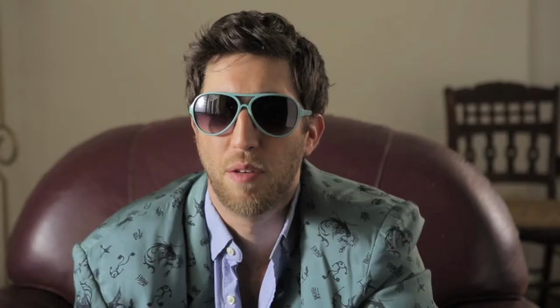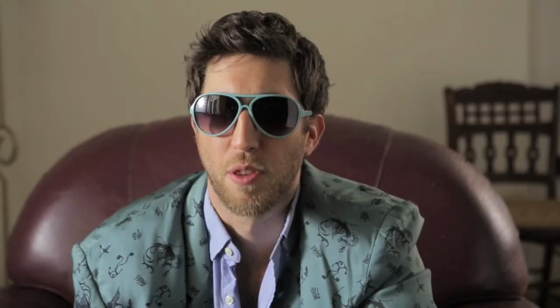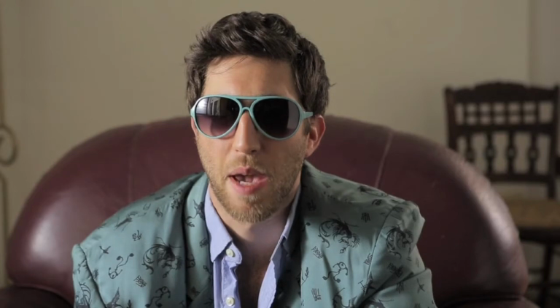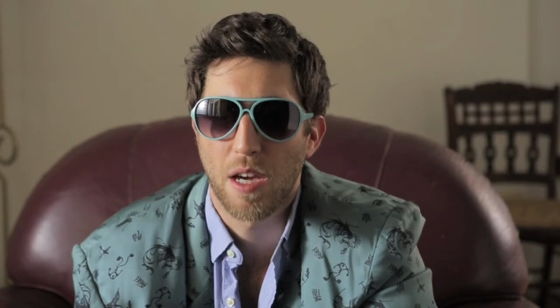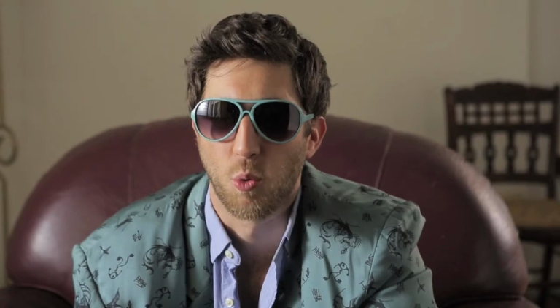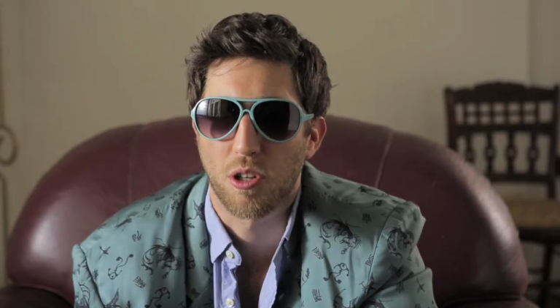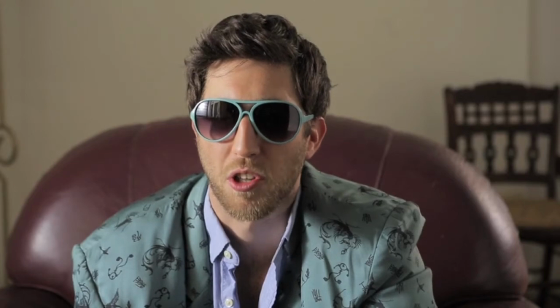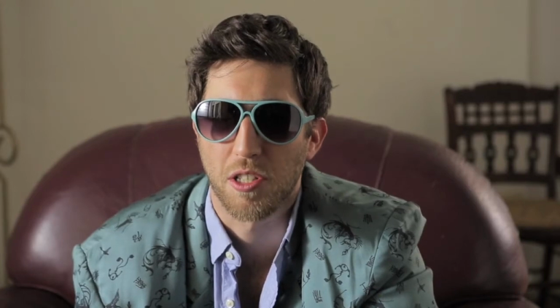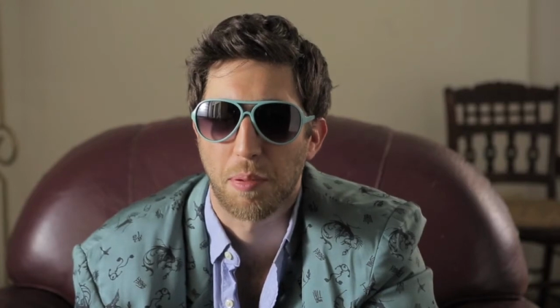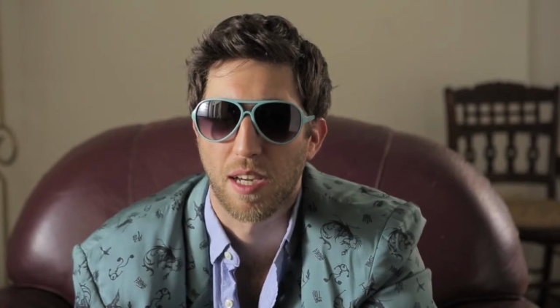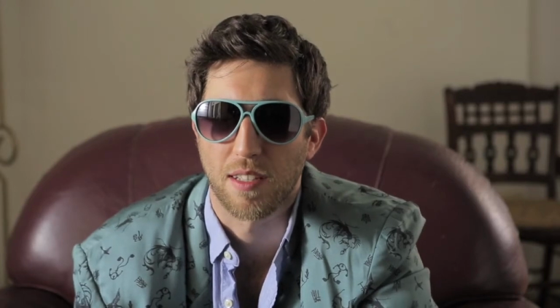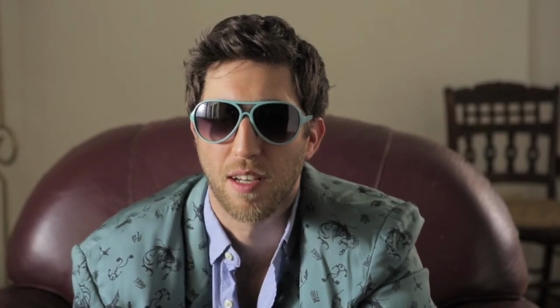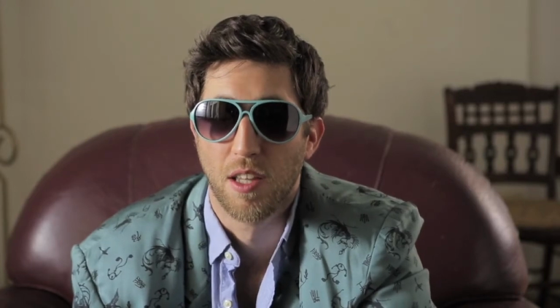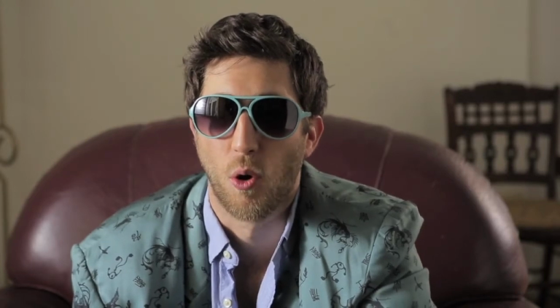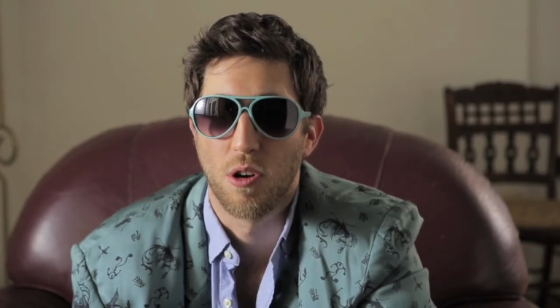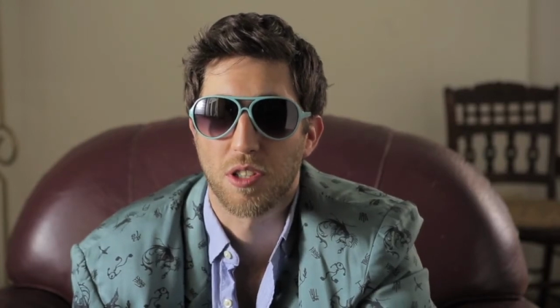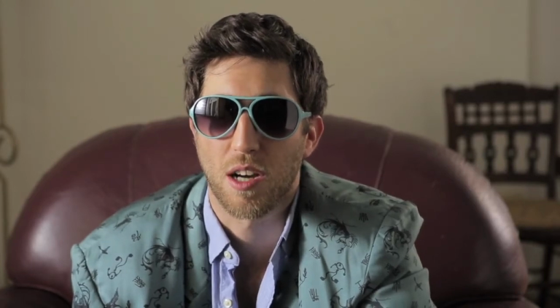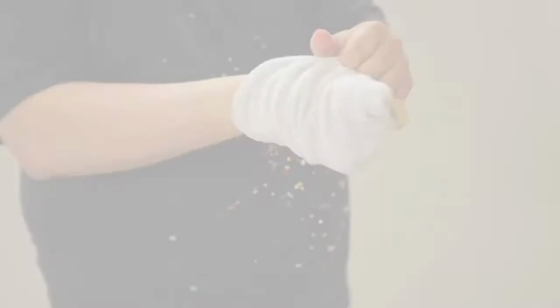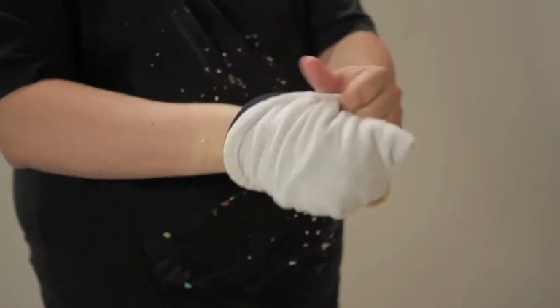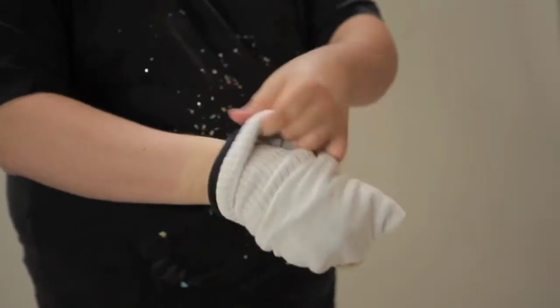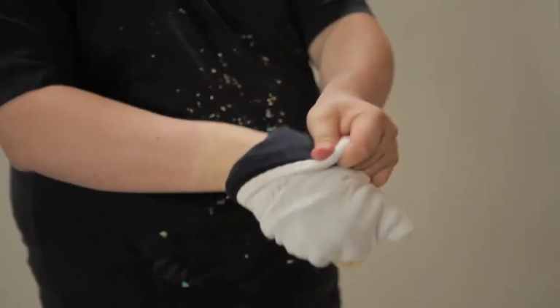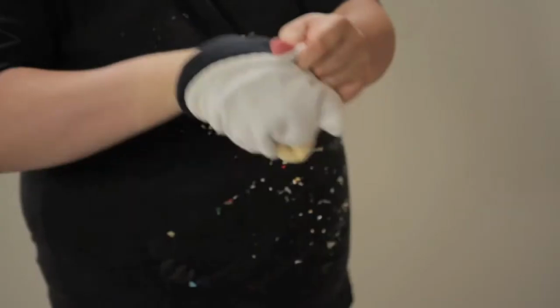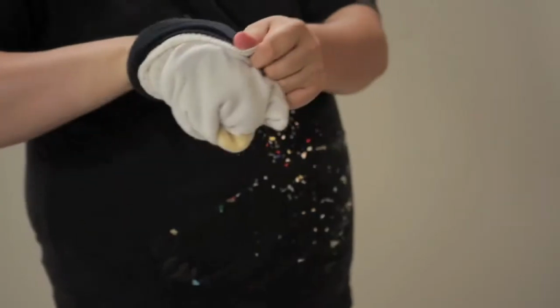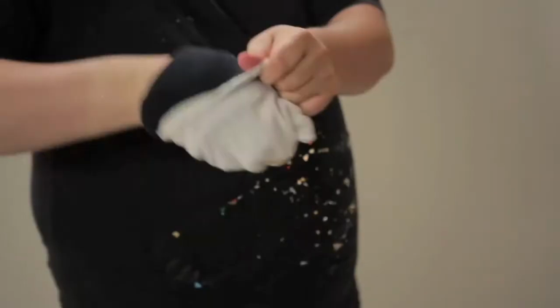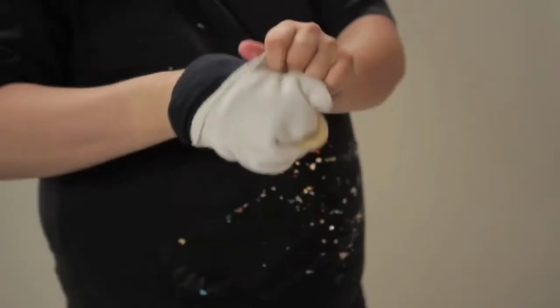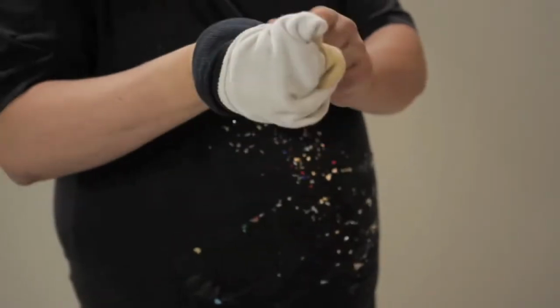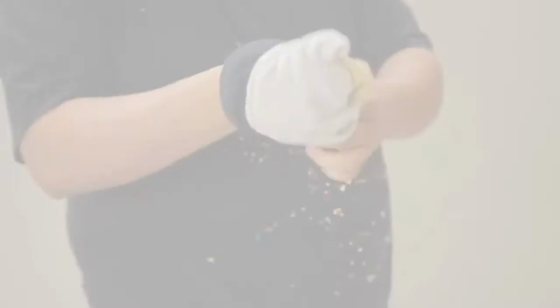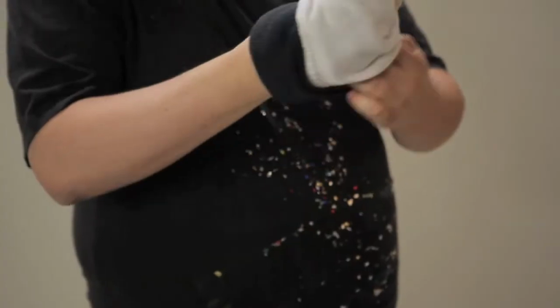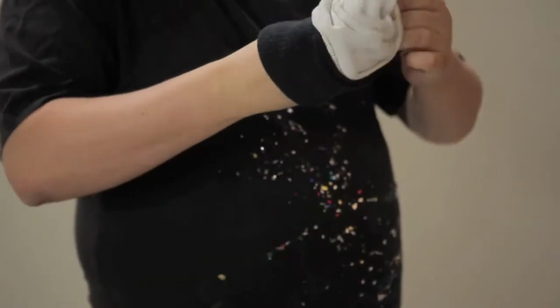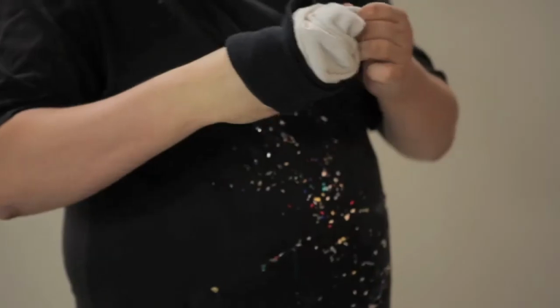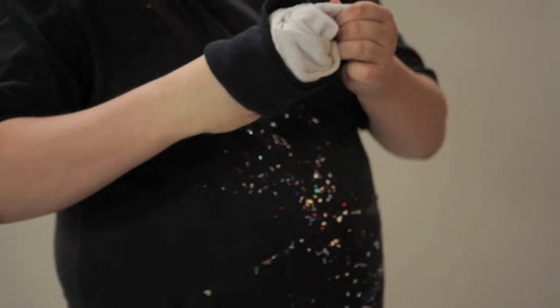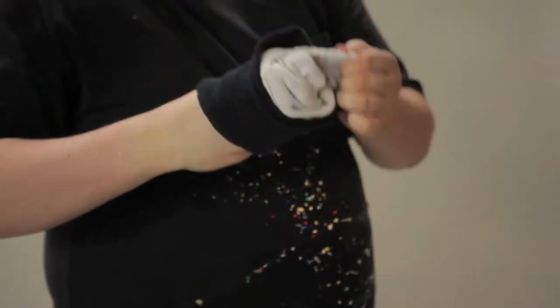Built for the man who works as hard as he plays, the Oreo sock is perfect for casual as well as formal.